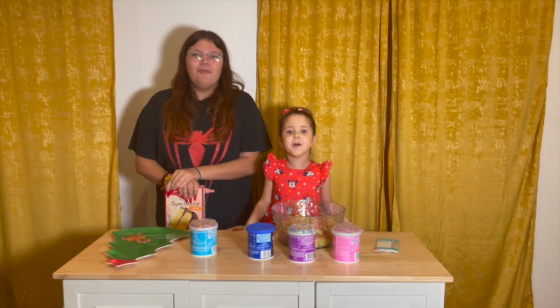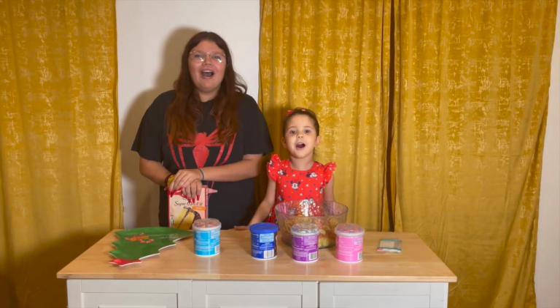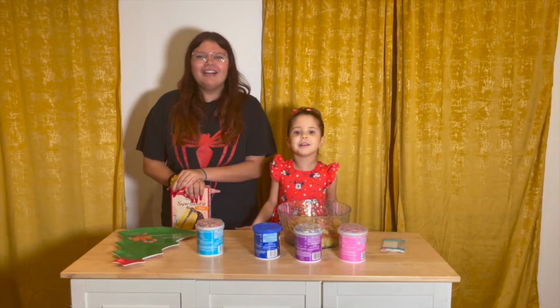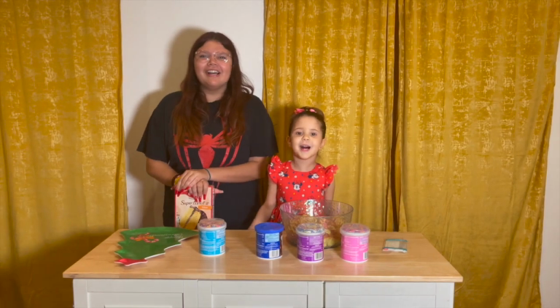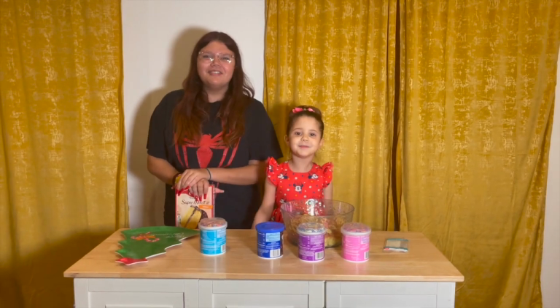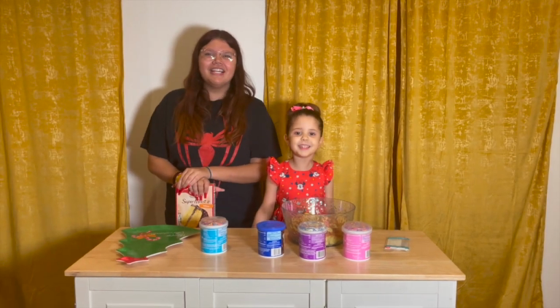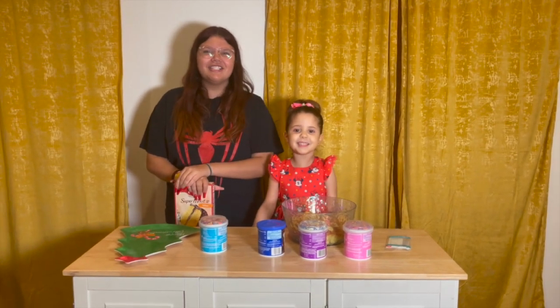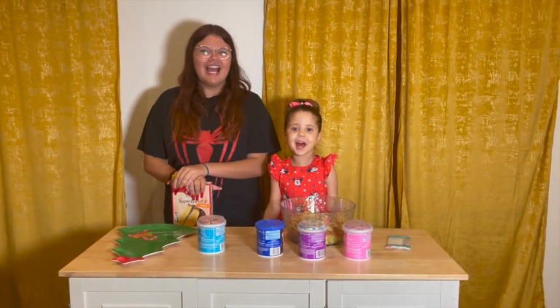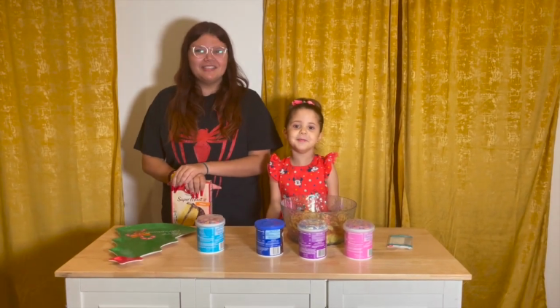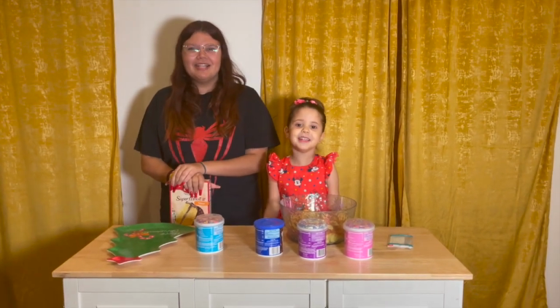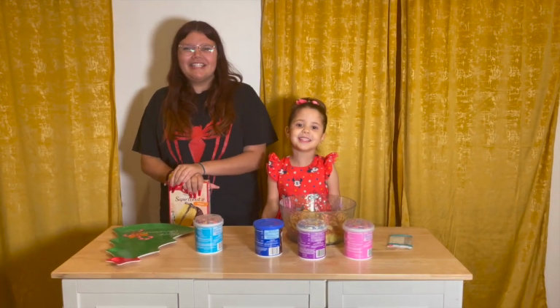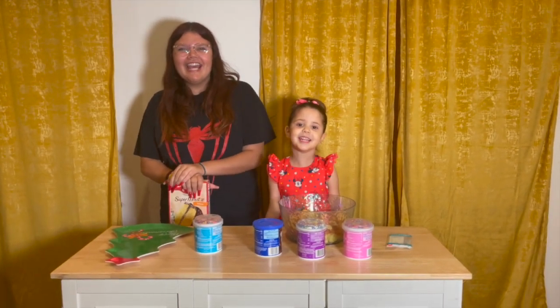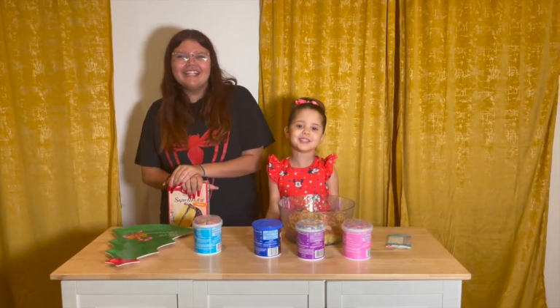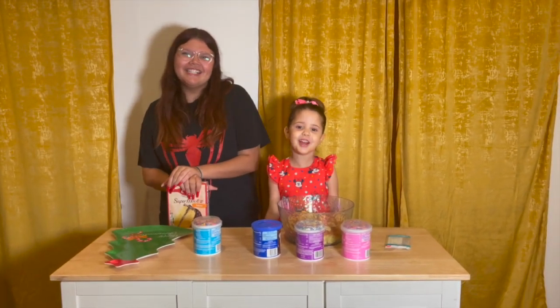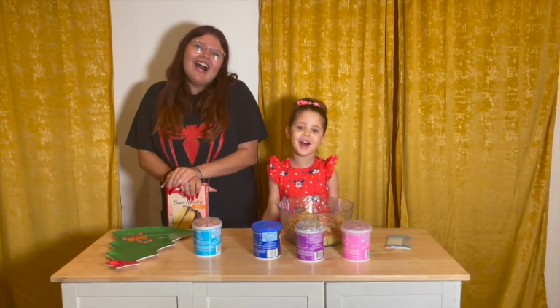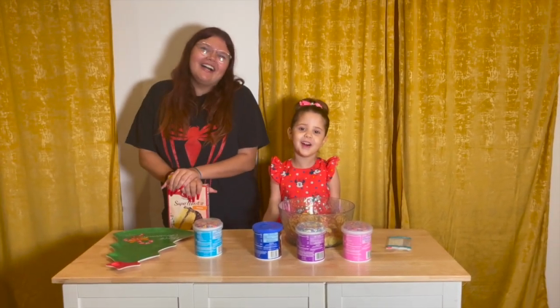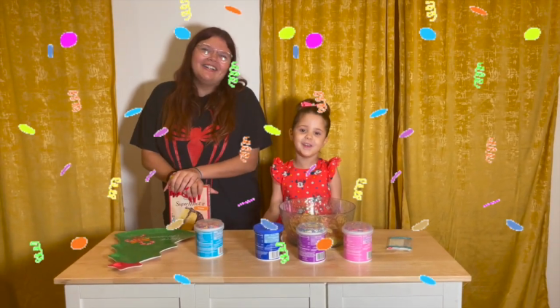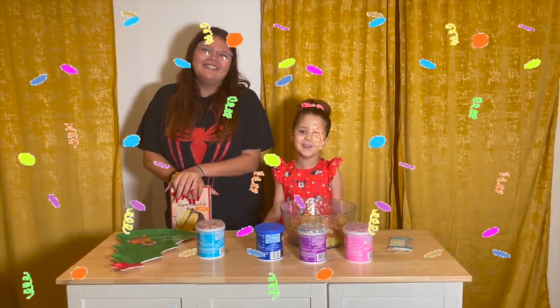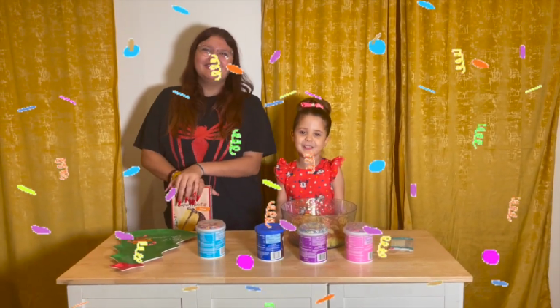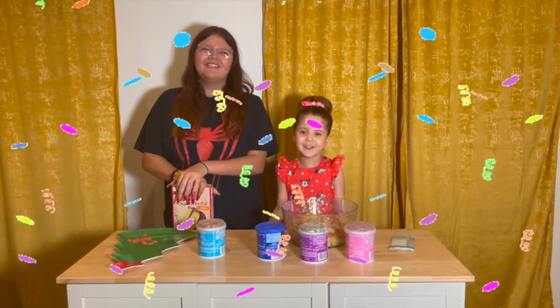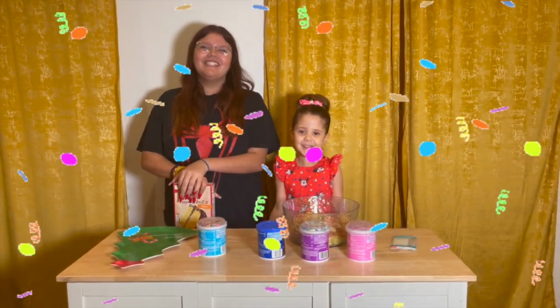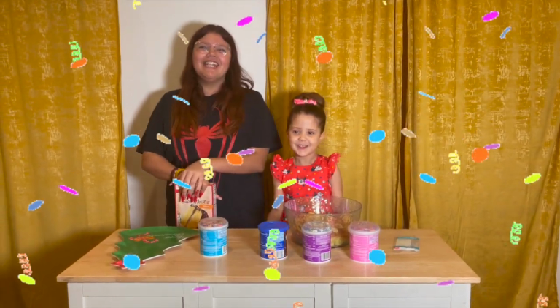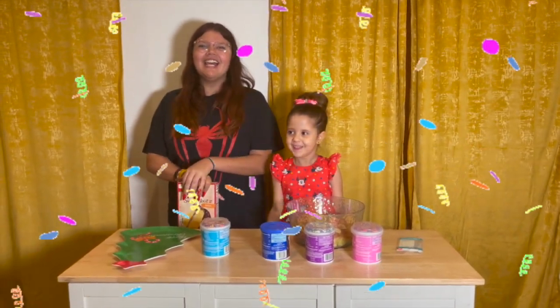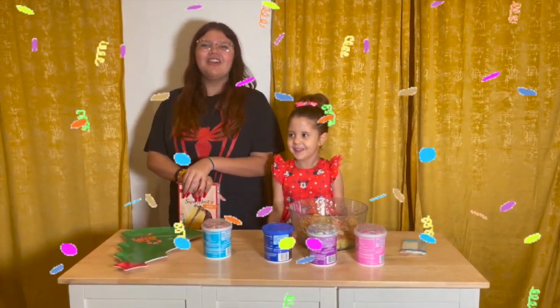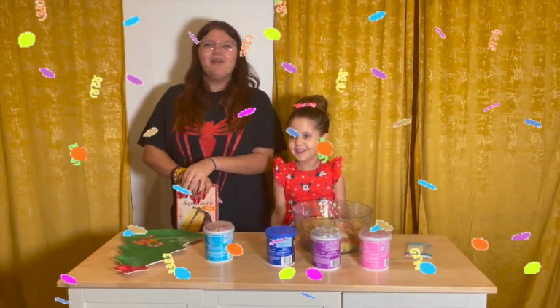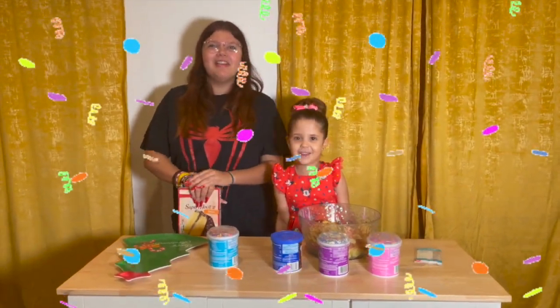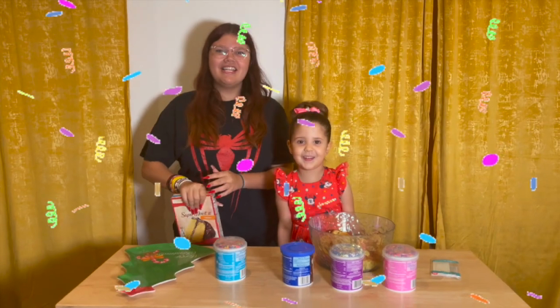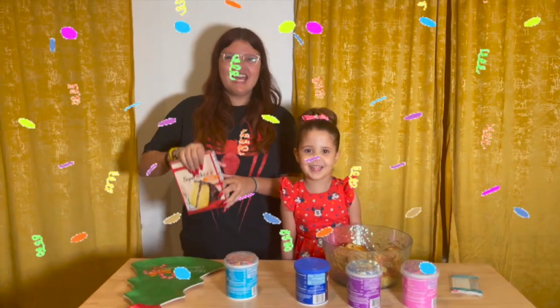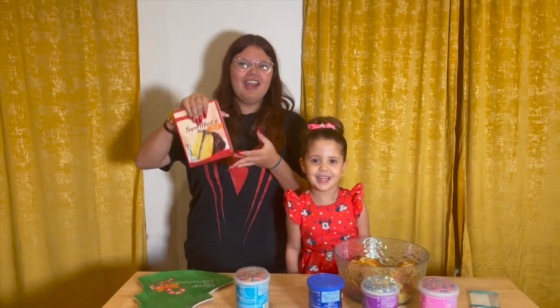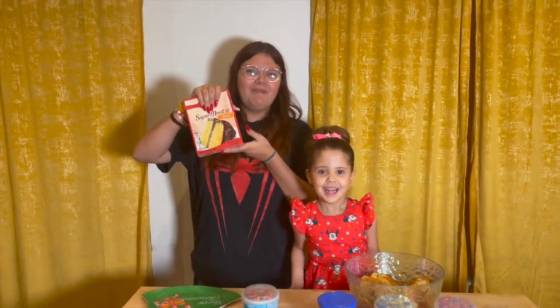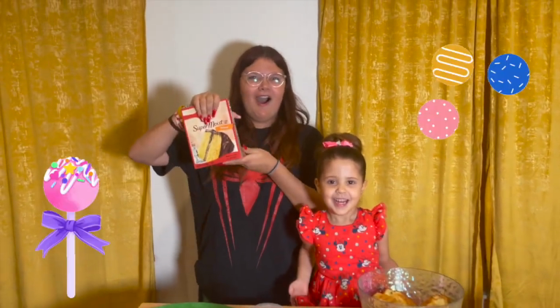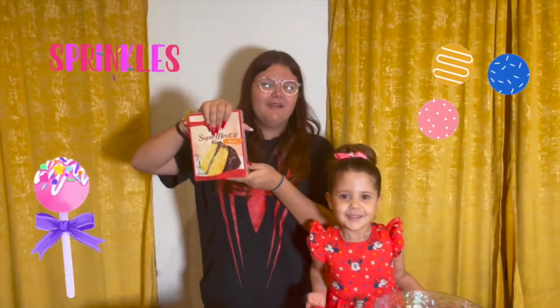Welcome to Jasmine's Cake Show! We're making cake pops!